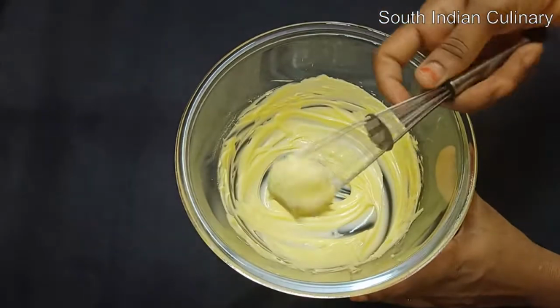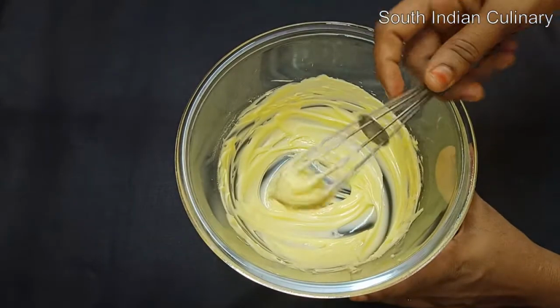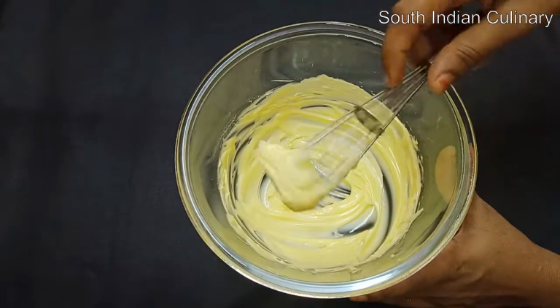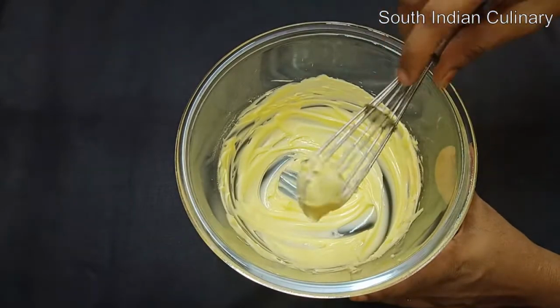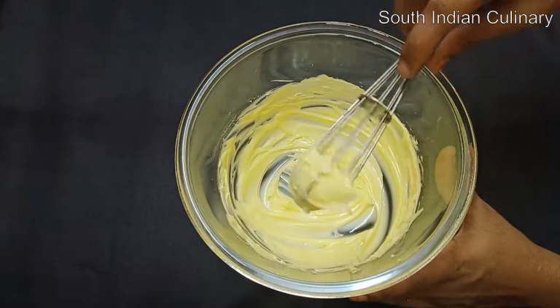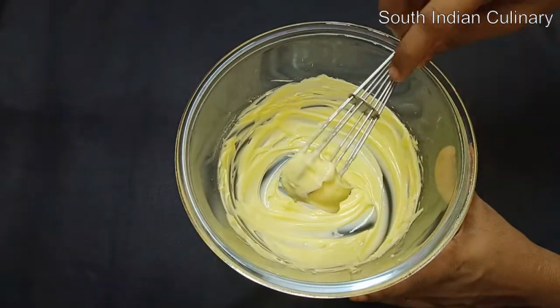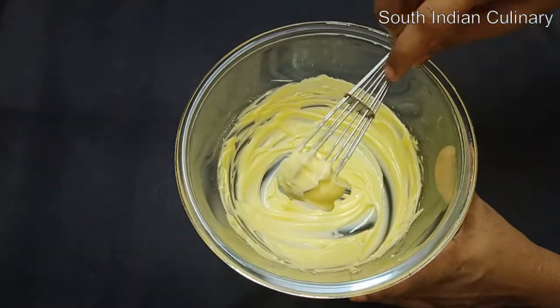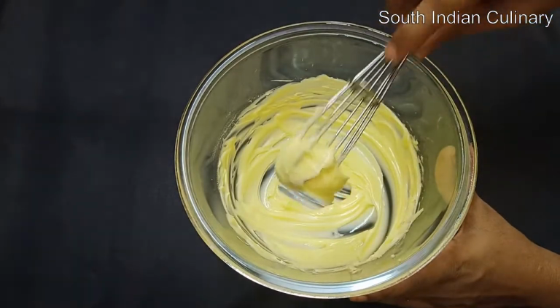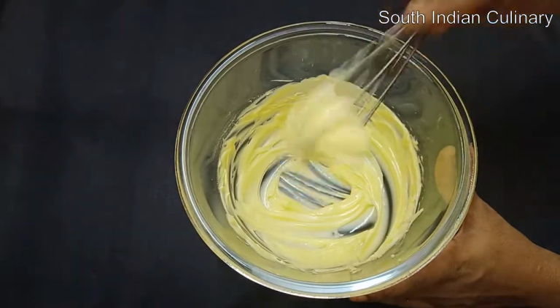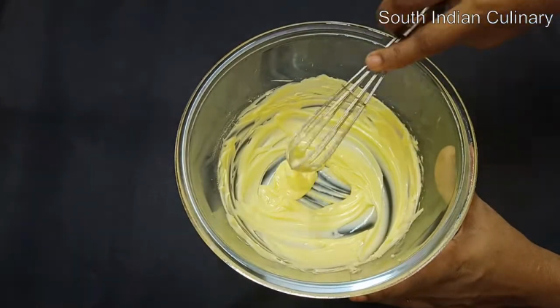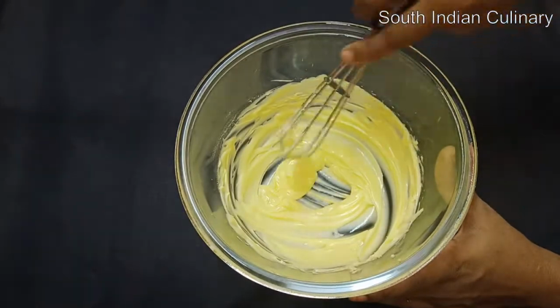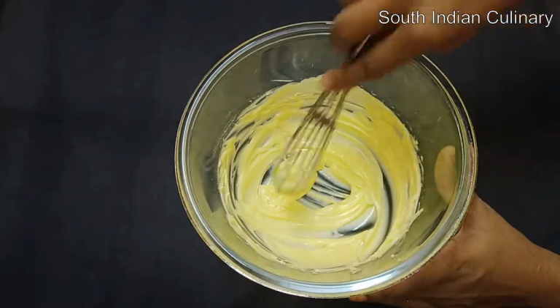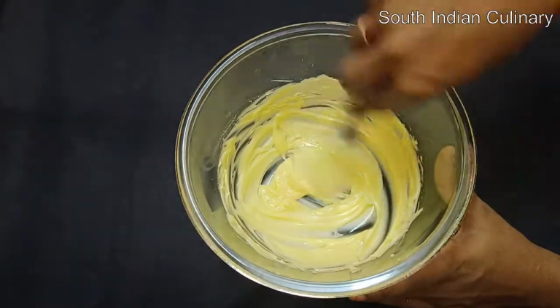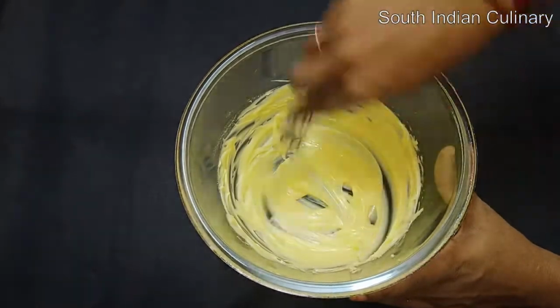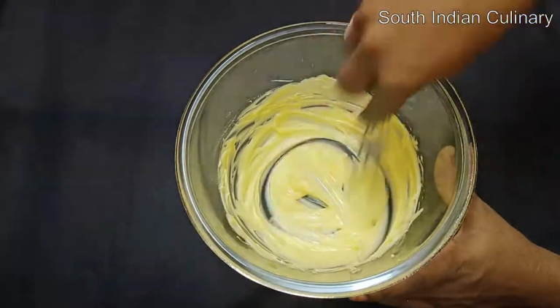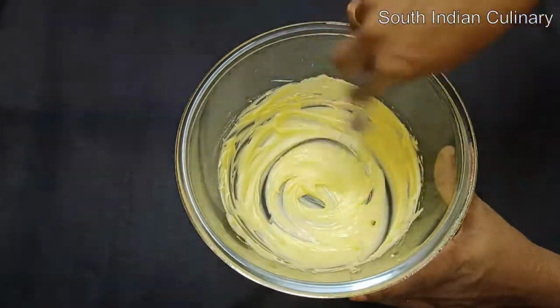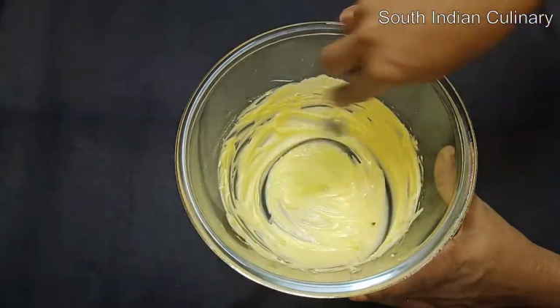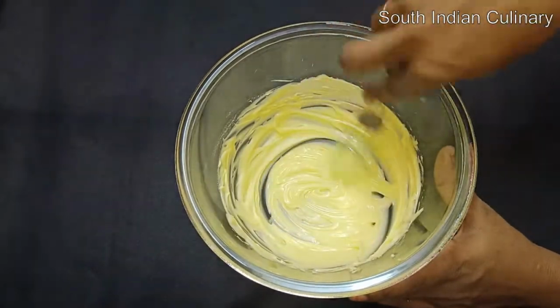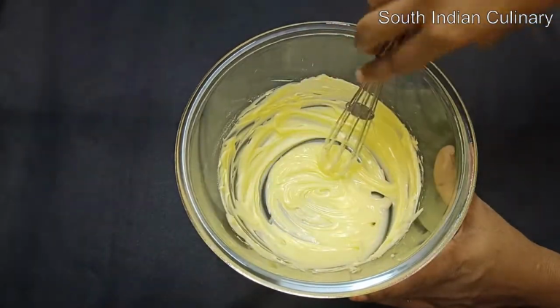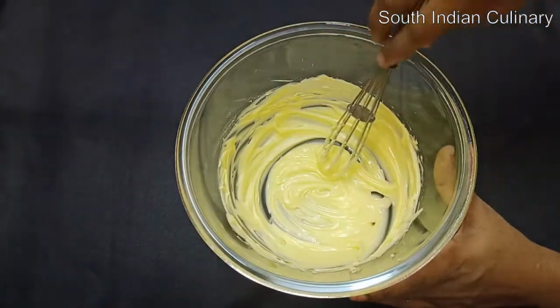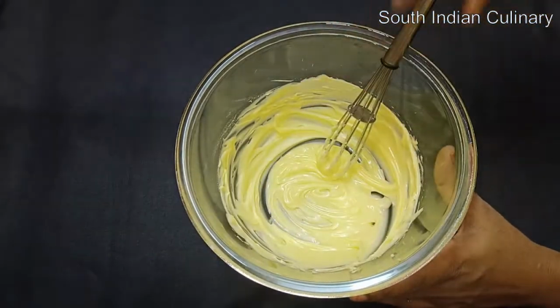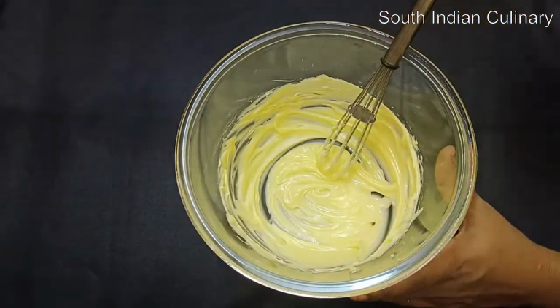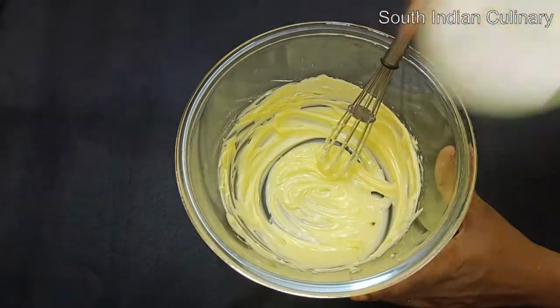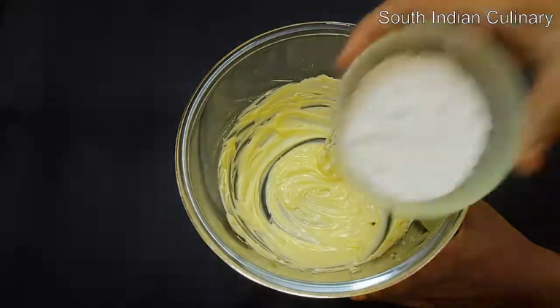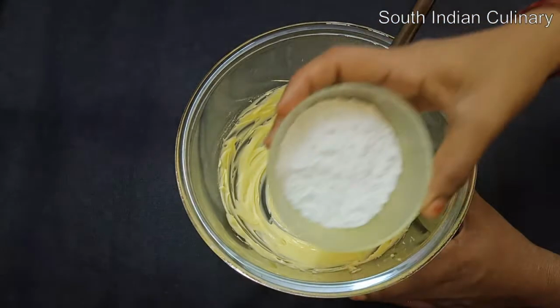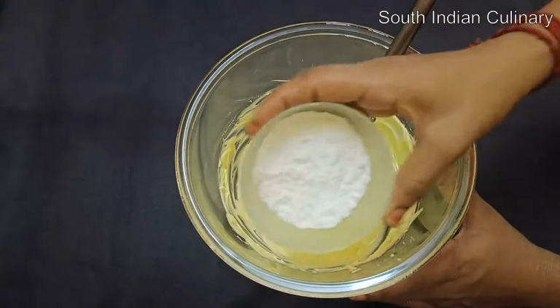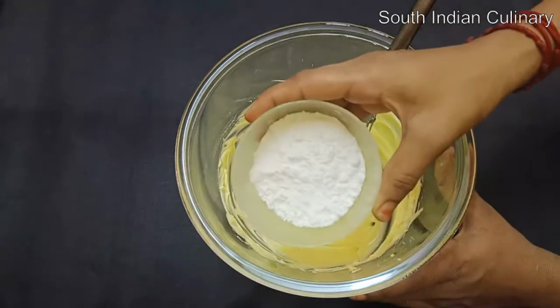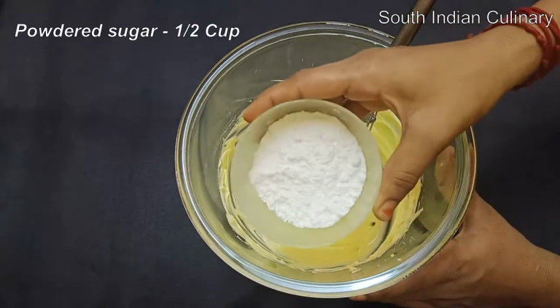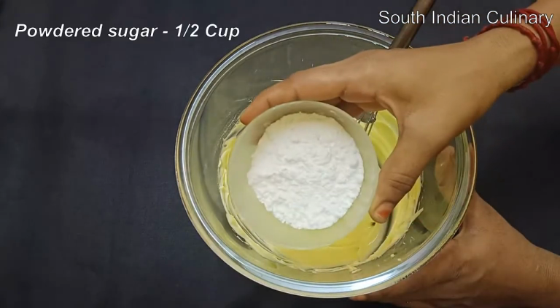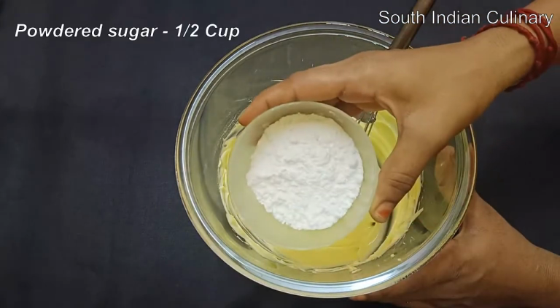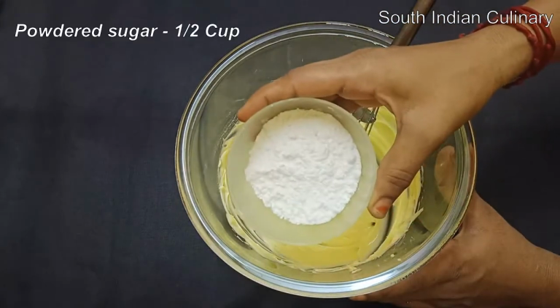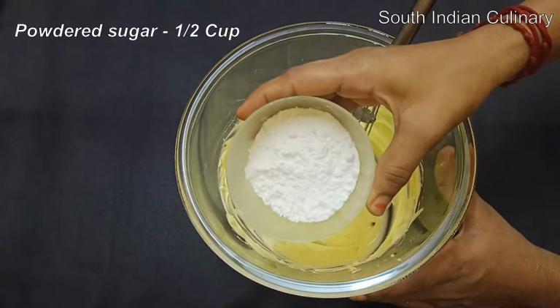Mix it for 5 minutes until soft and creamy. Then add 1 cup of sugar.